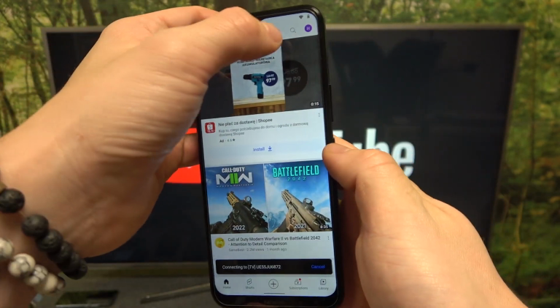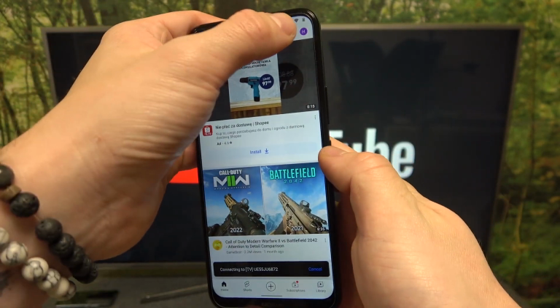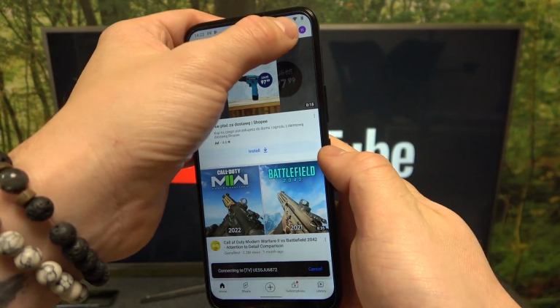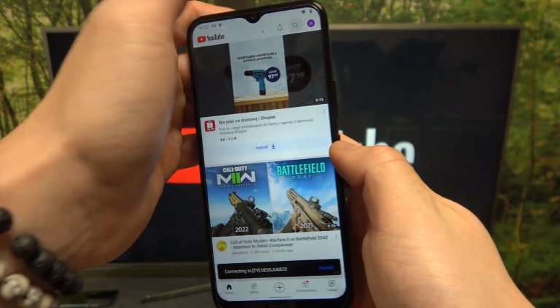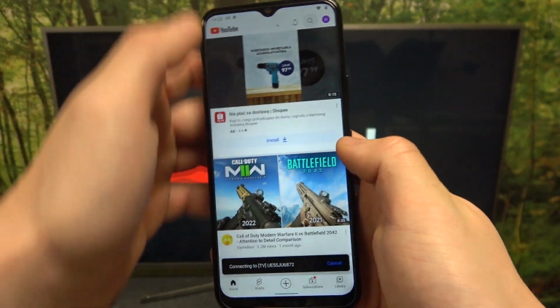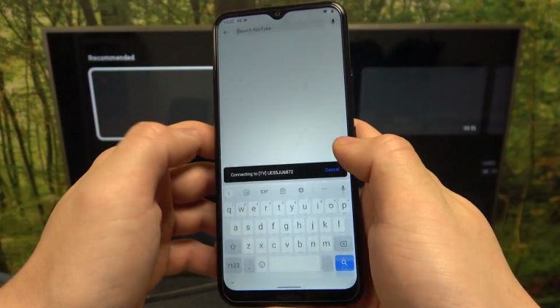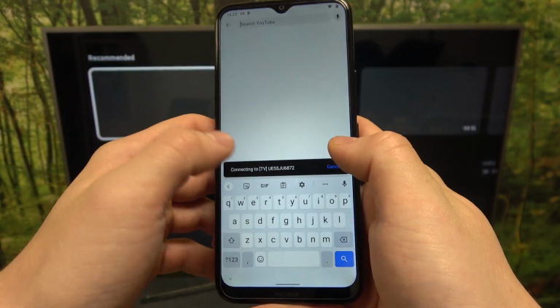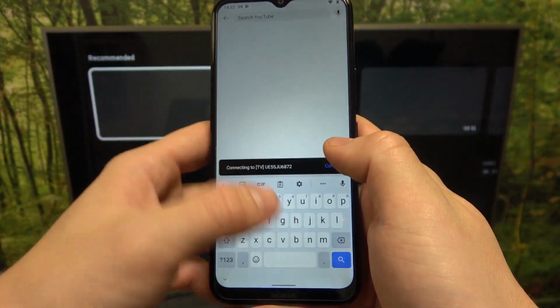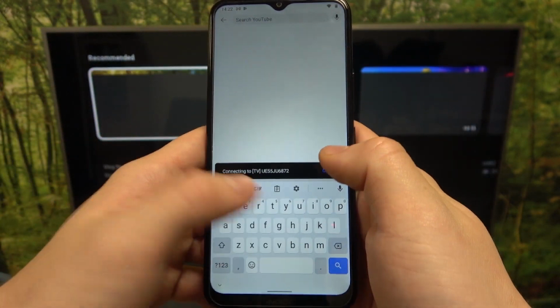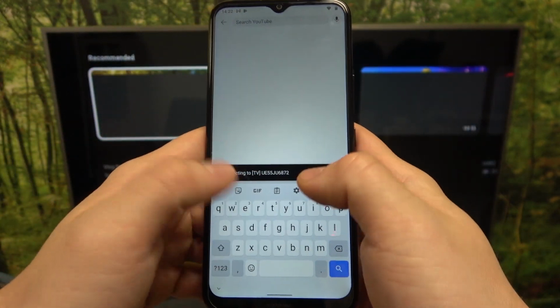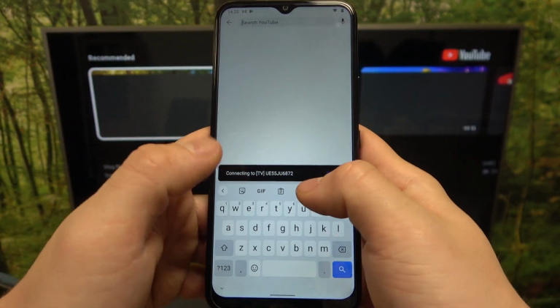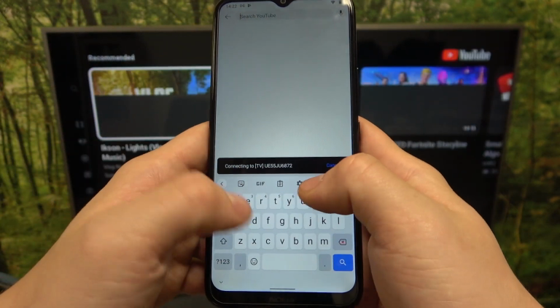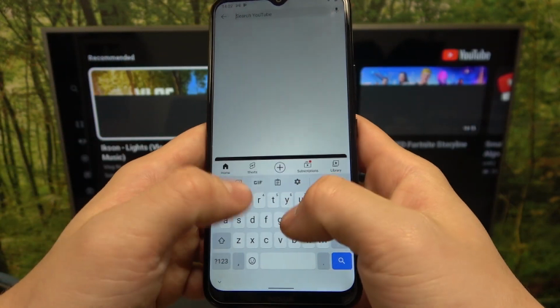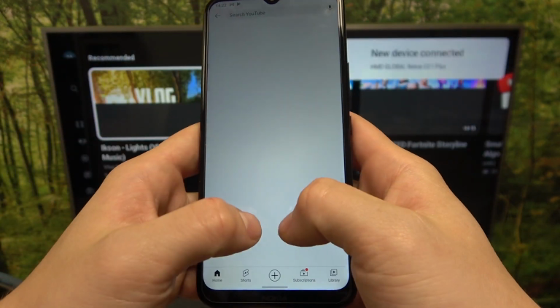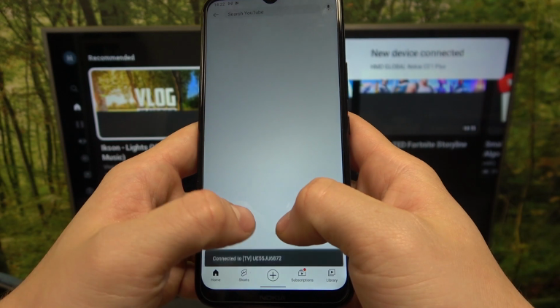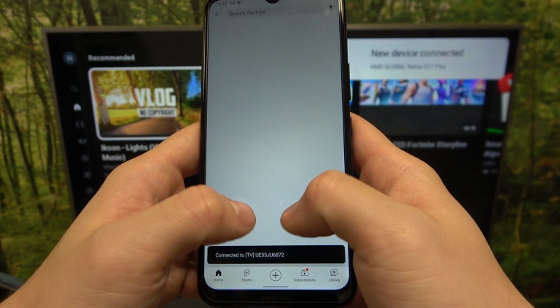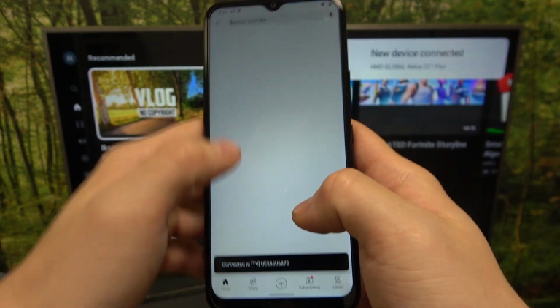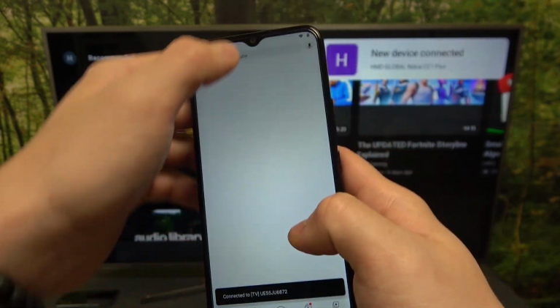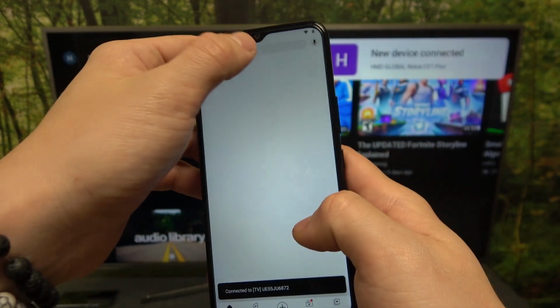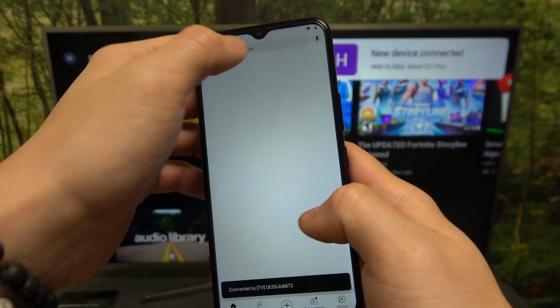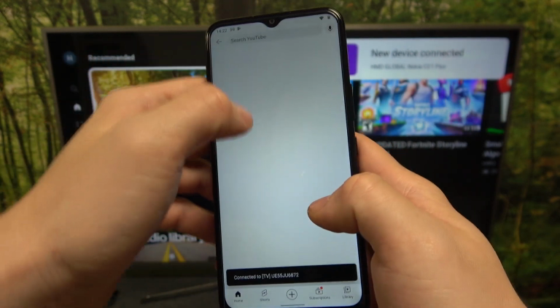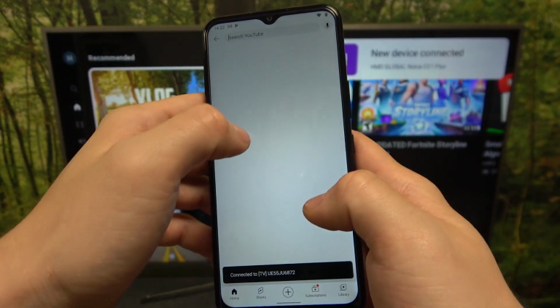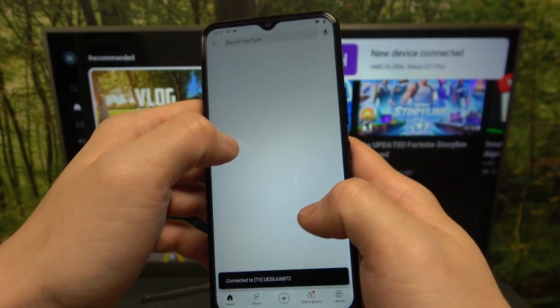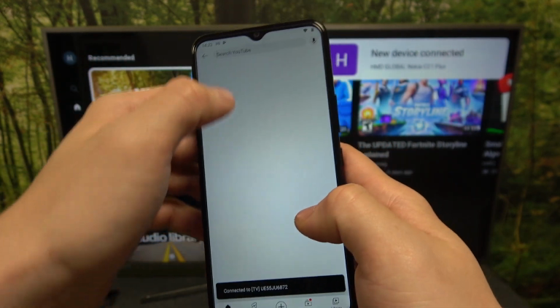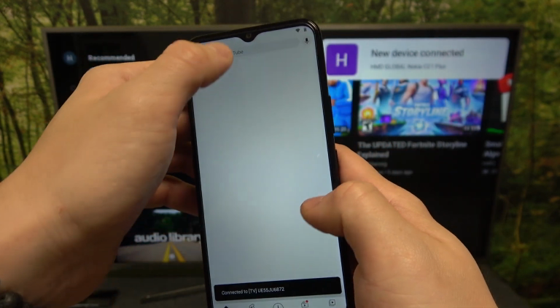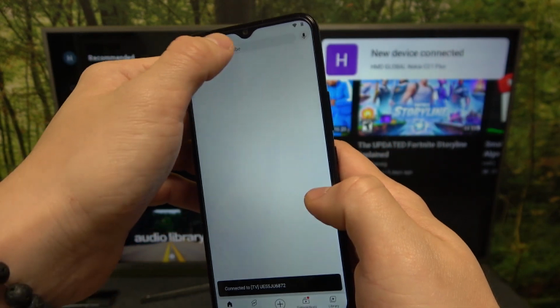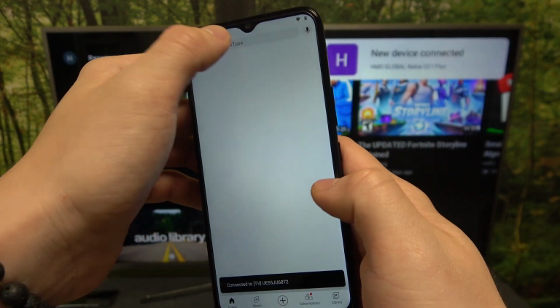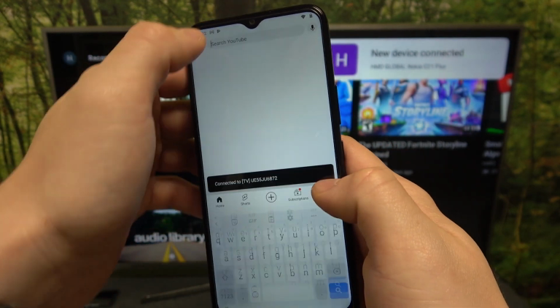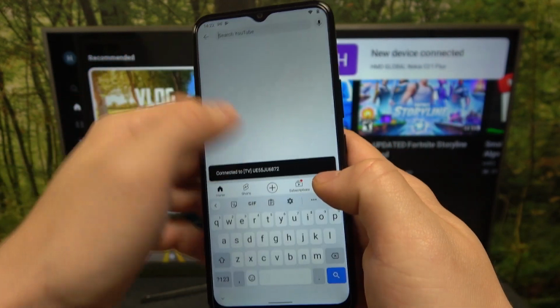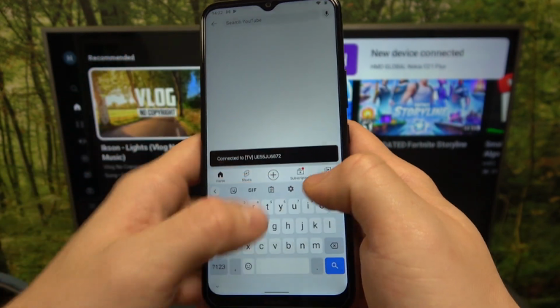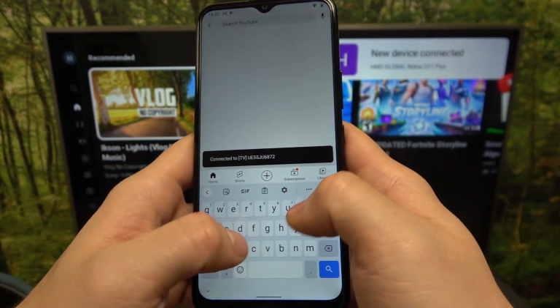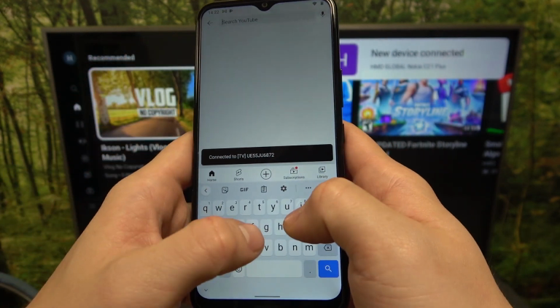Thanks to this, you can play any music or video you want on your smartphone and it will be displayed on the TV.